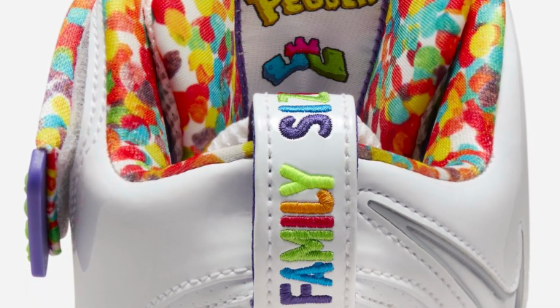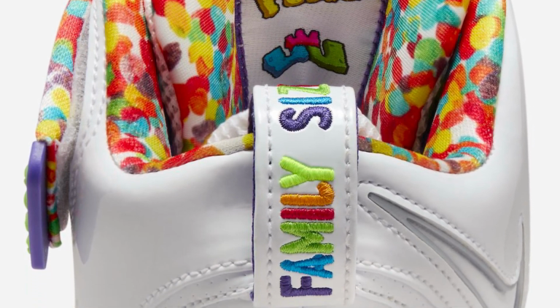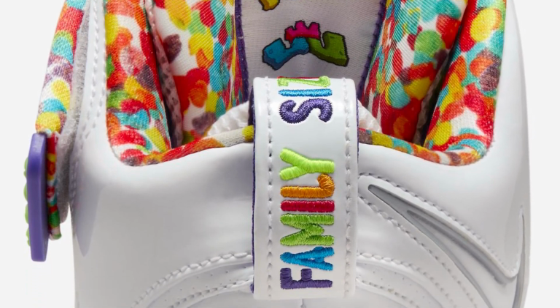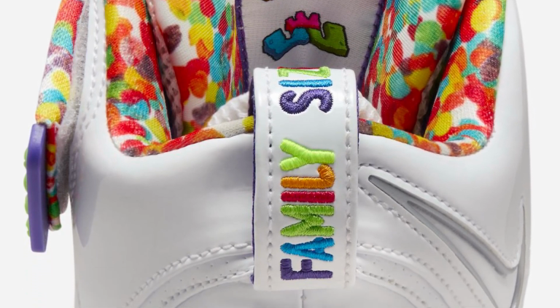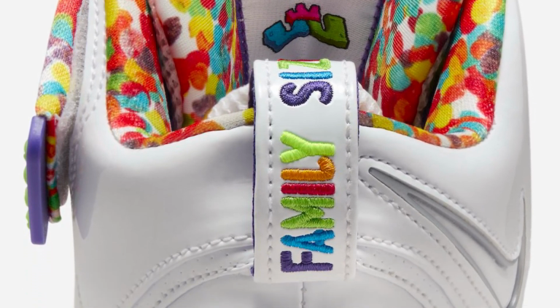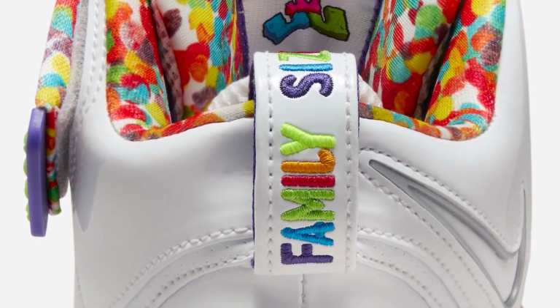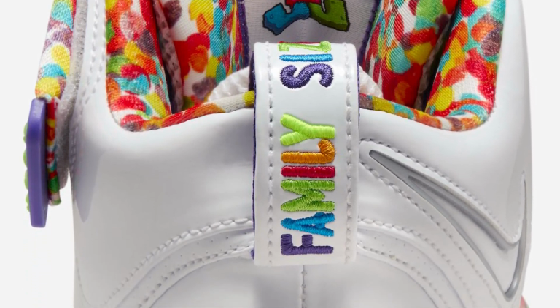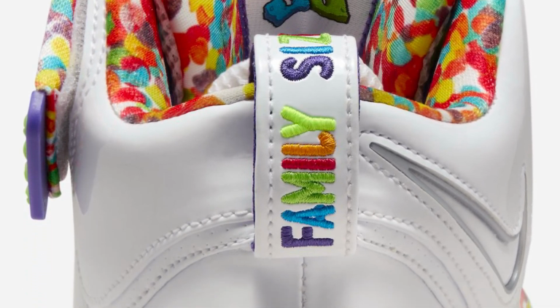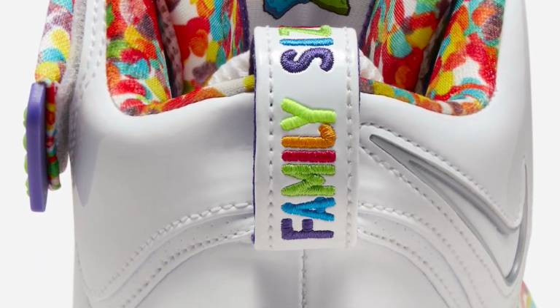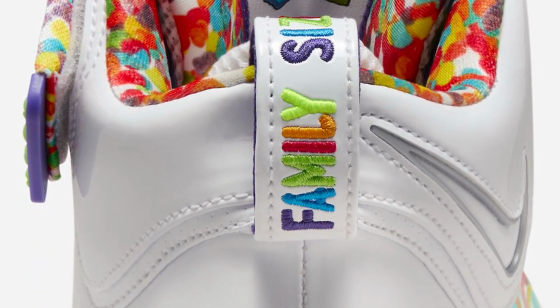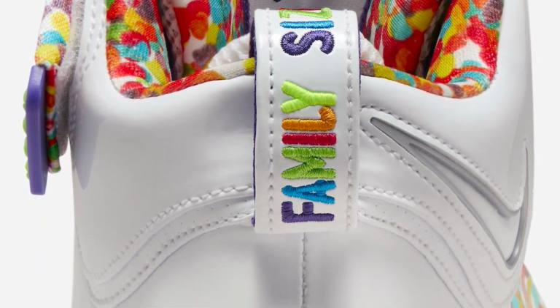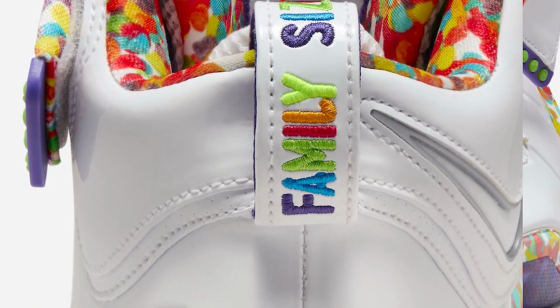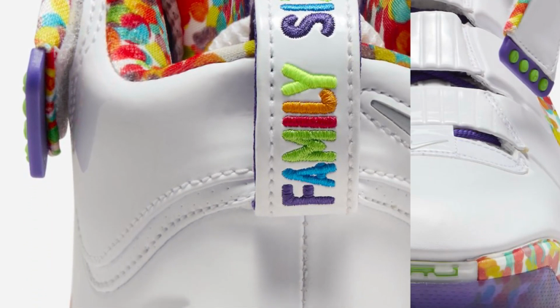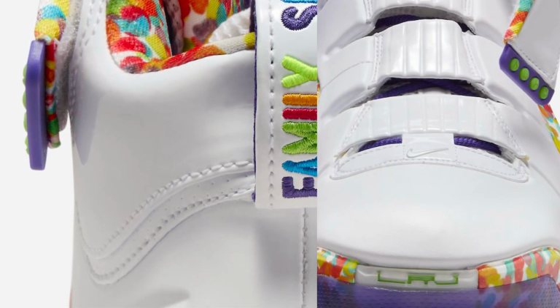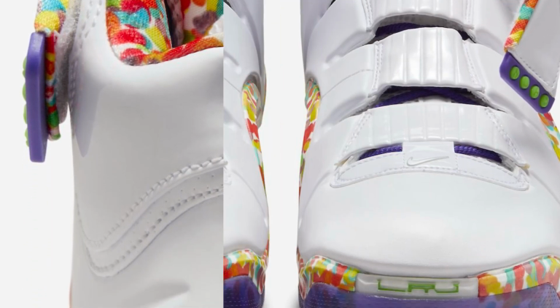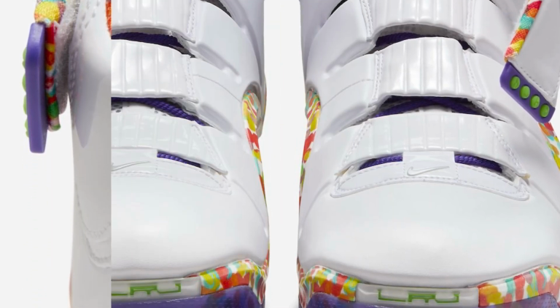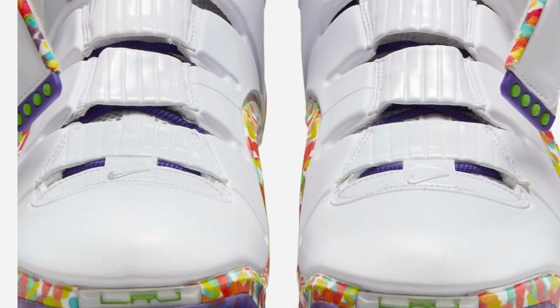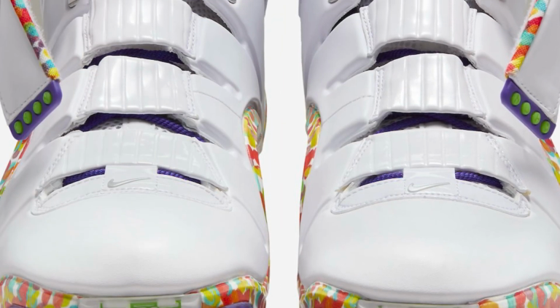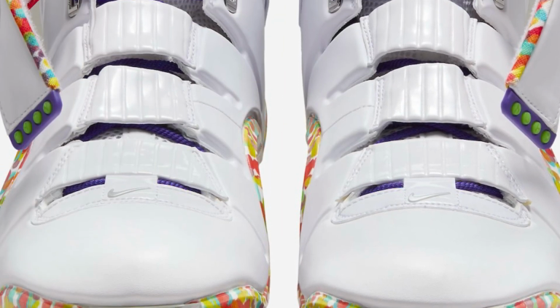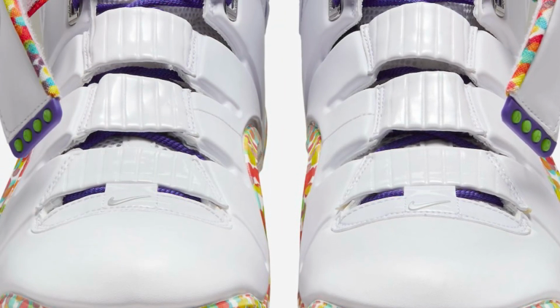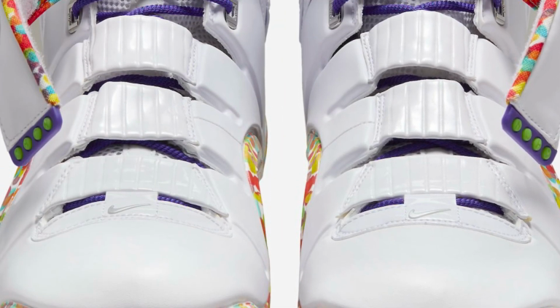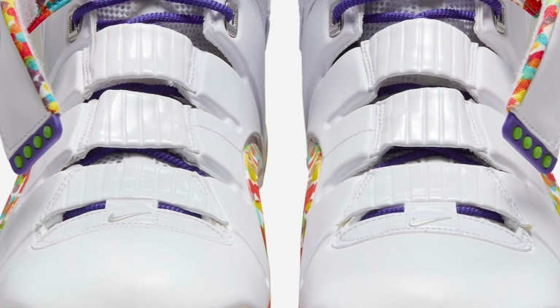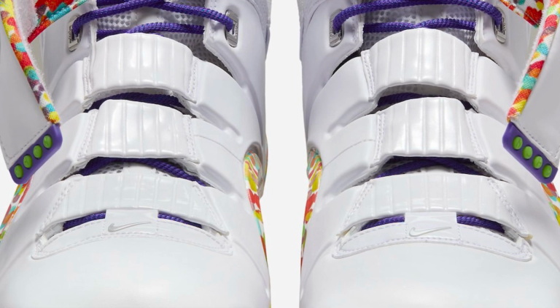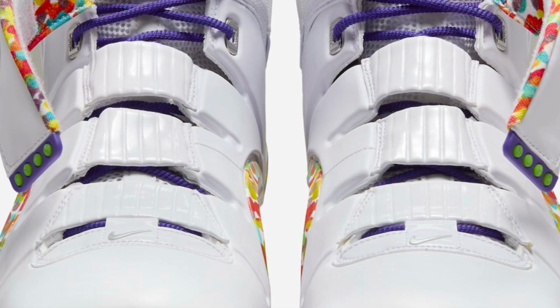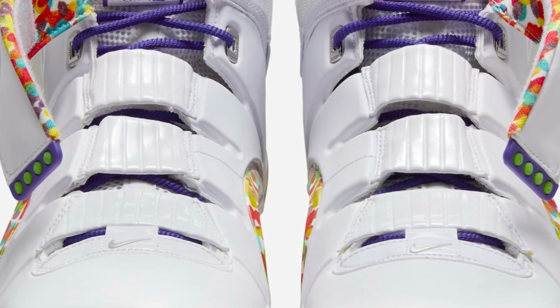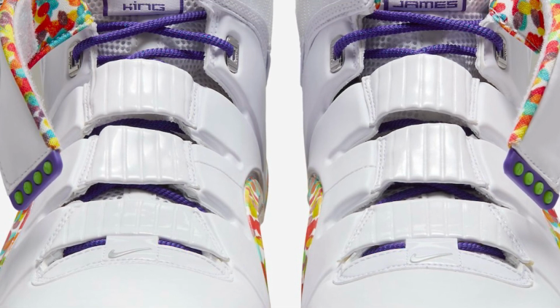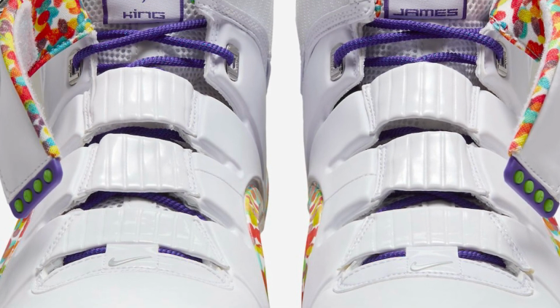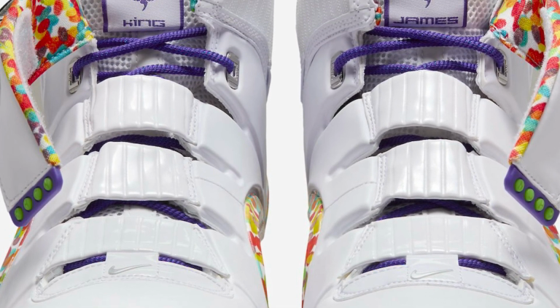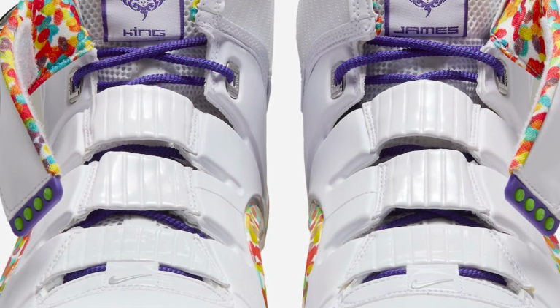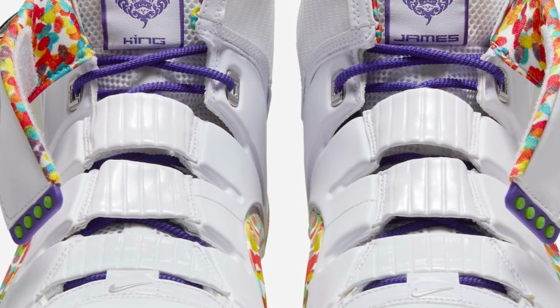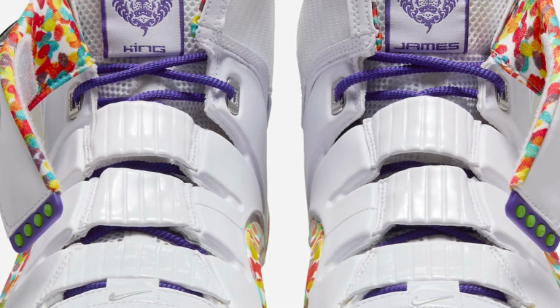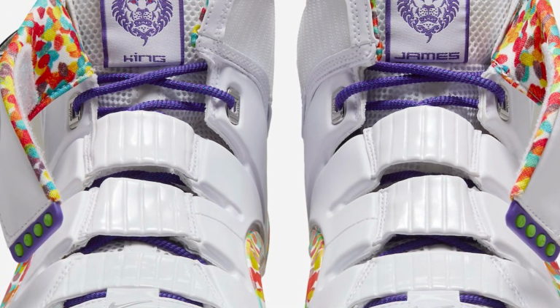This is Unbox Anything TV. Don't forget to like, share, and subscribe to the channel for more sneaker updates and upcoming releases.